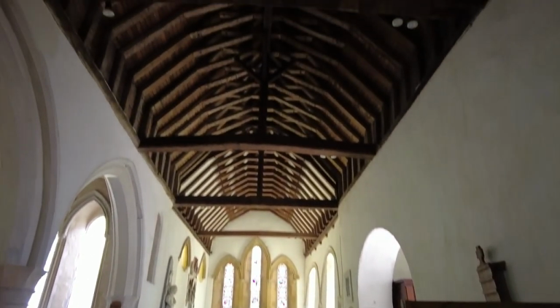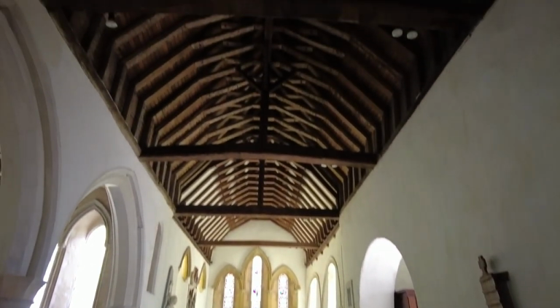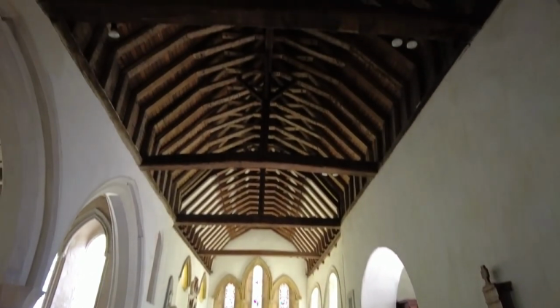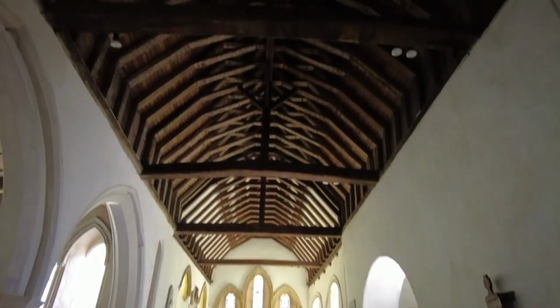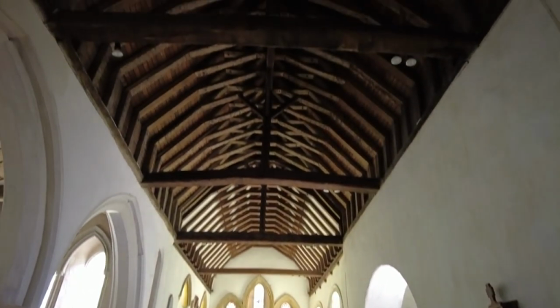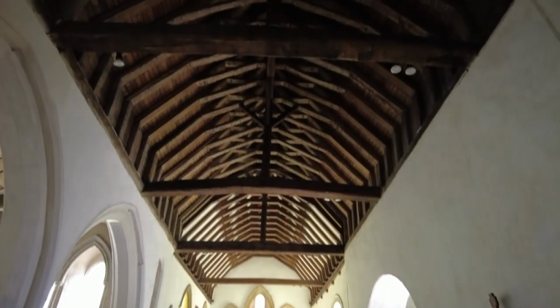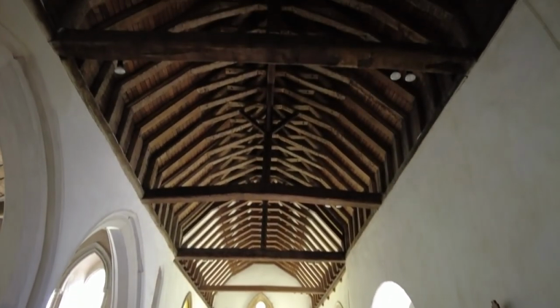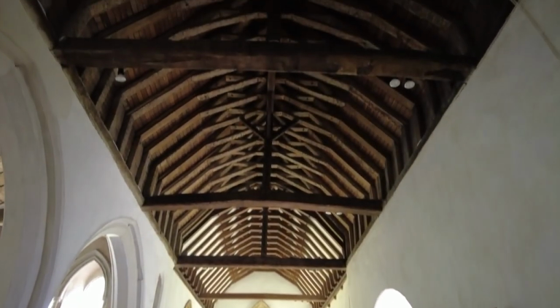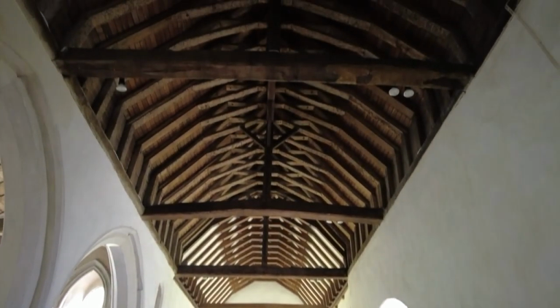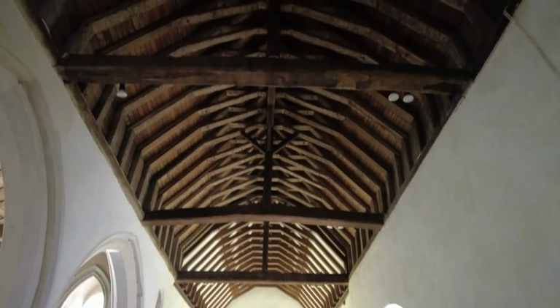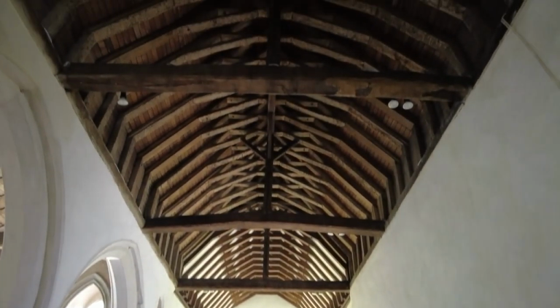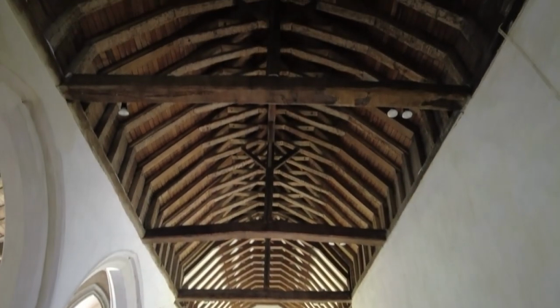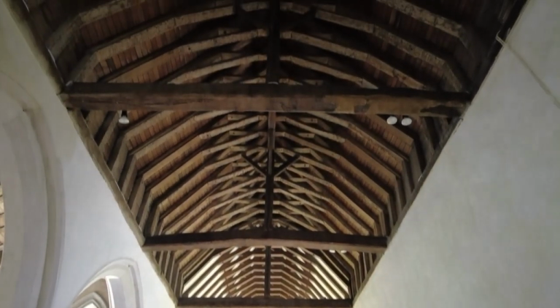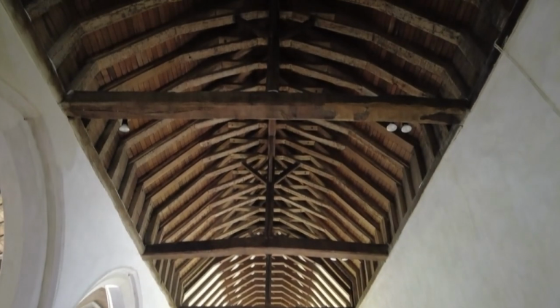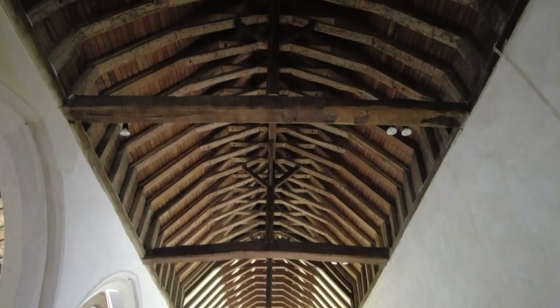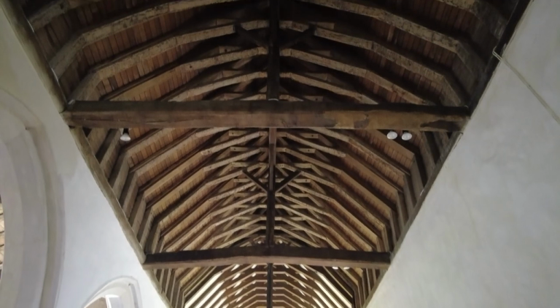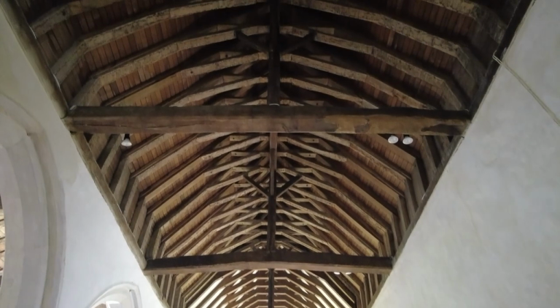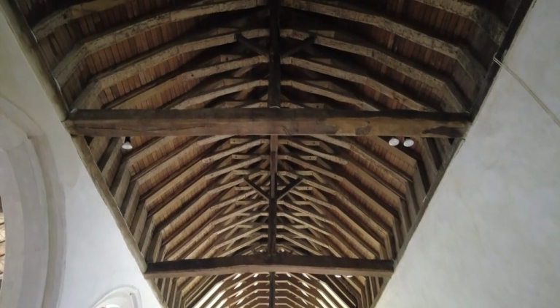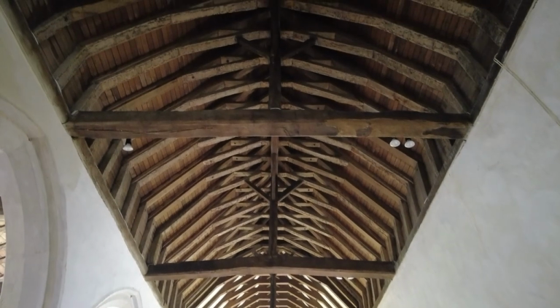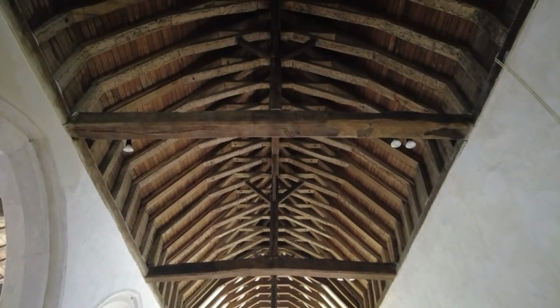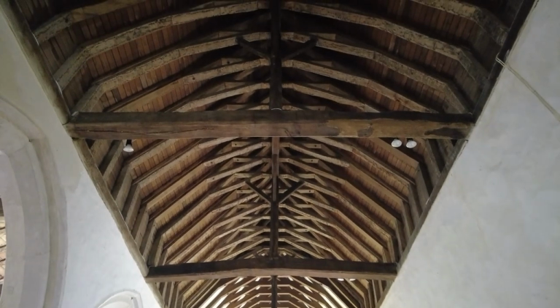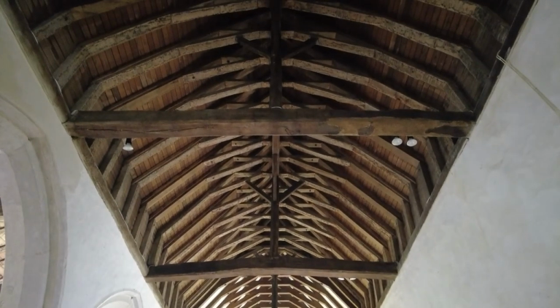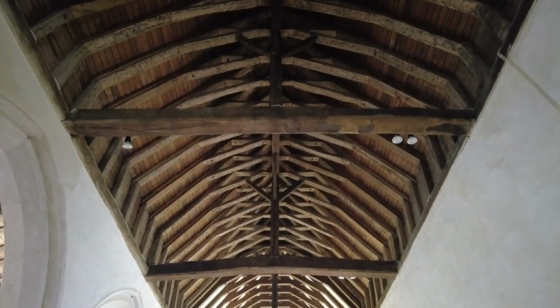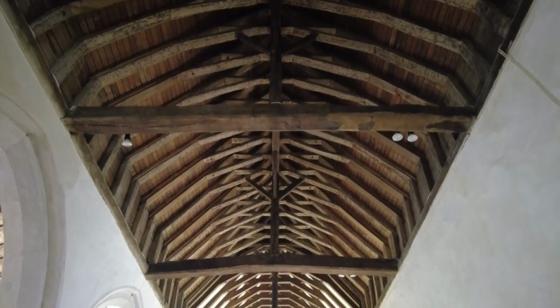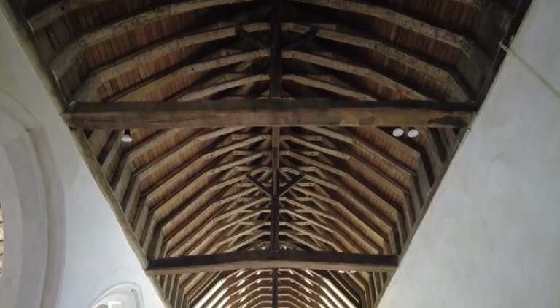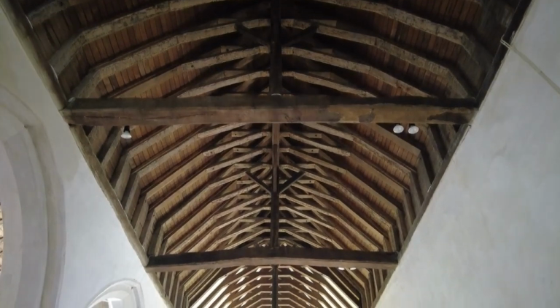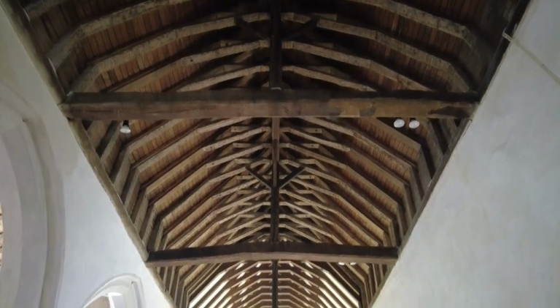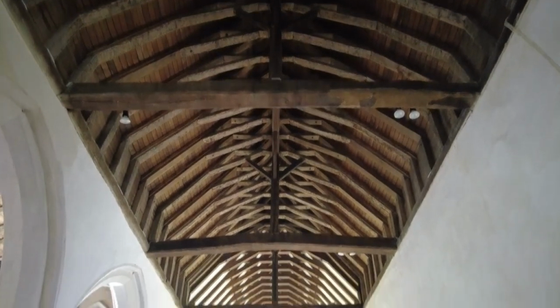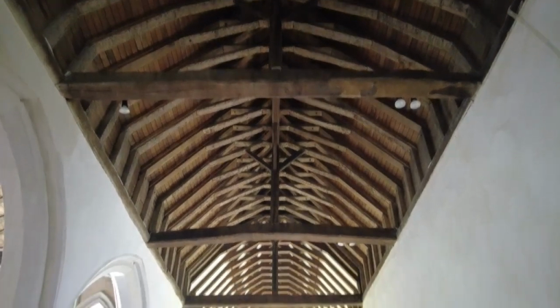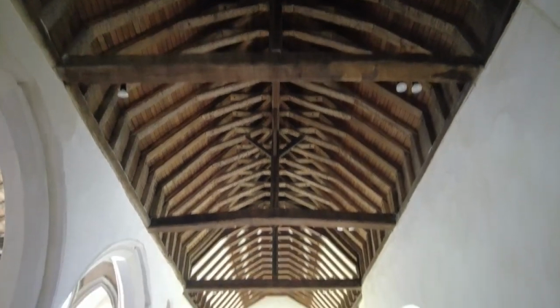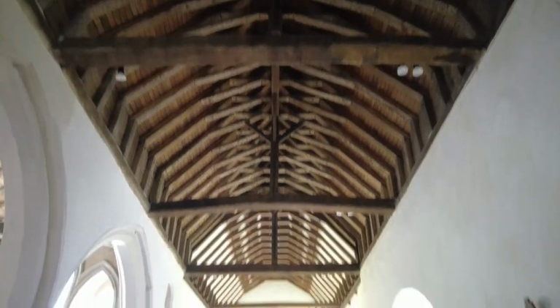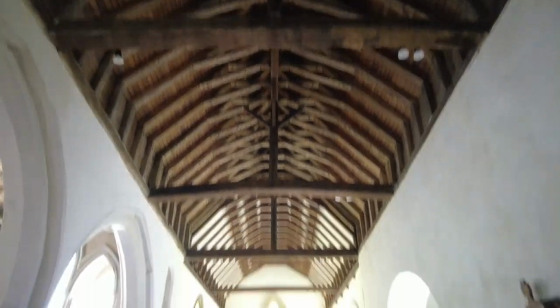So there's a lovely oak ceiling, and looking down the main aisle — it's just beautiful.